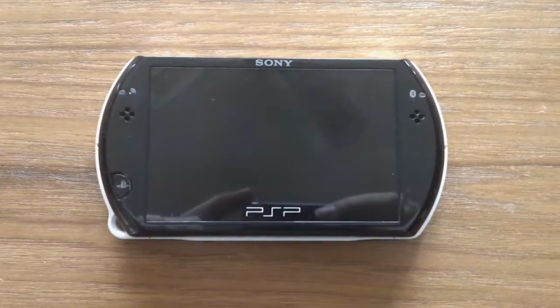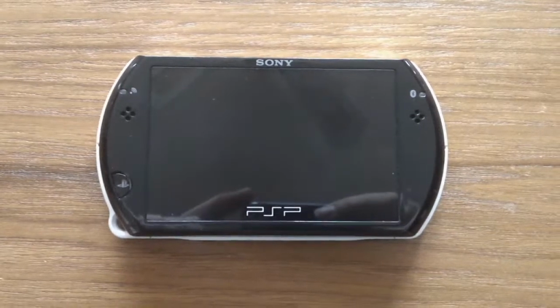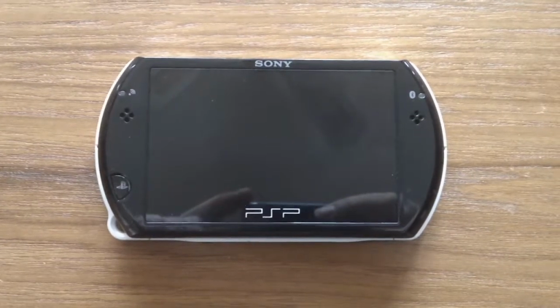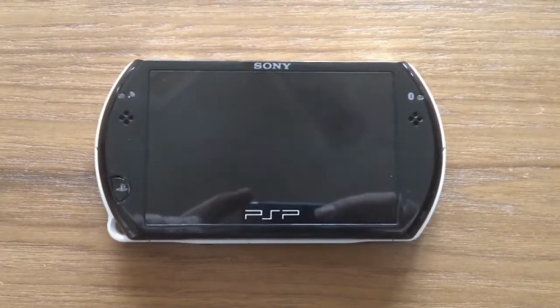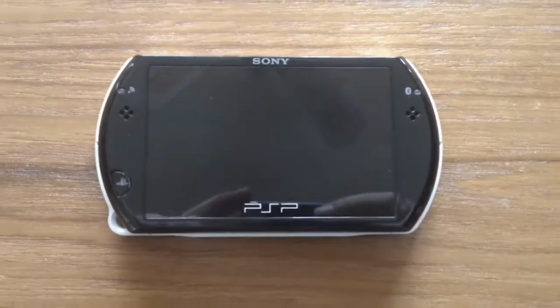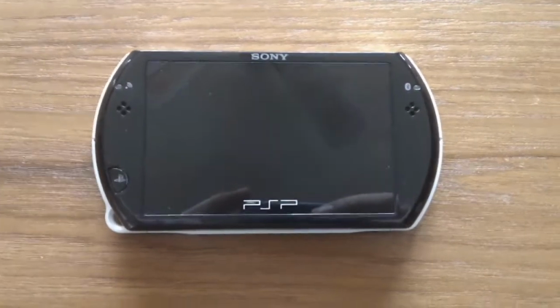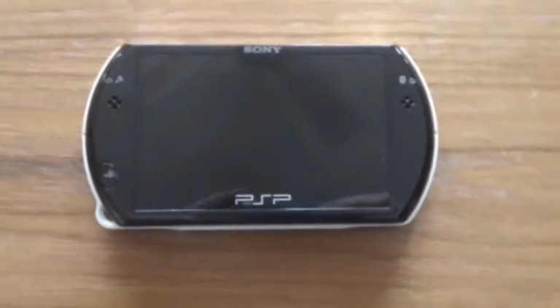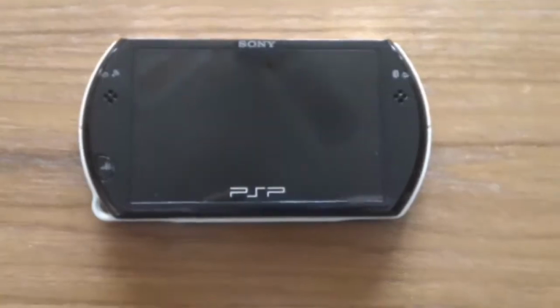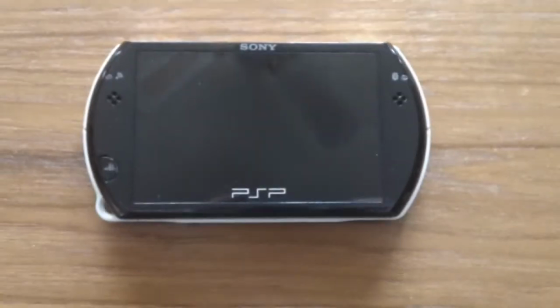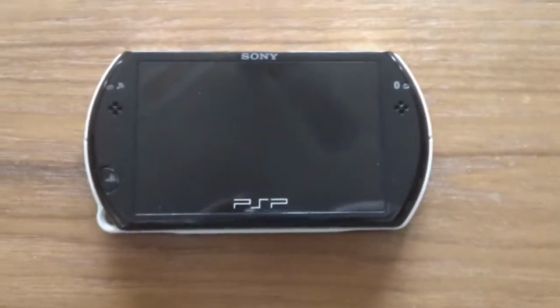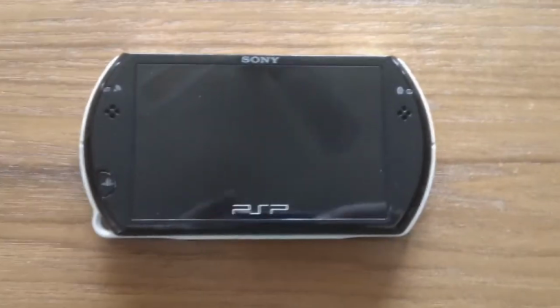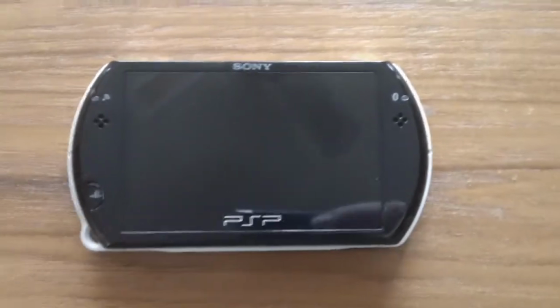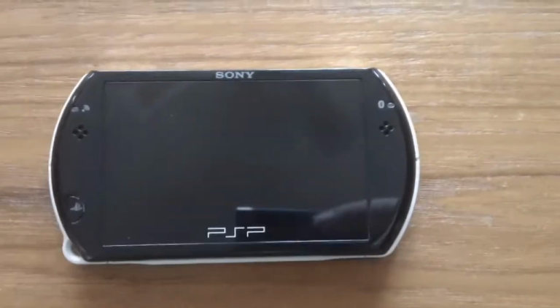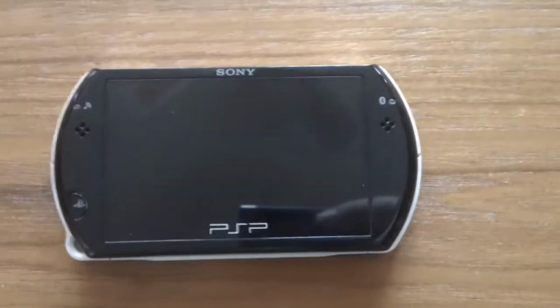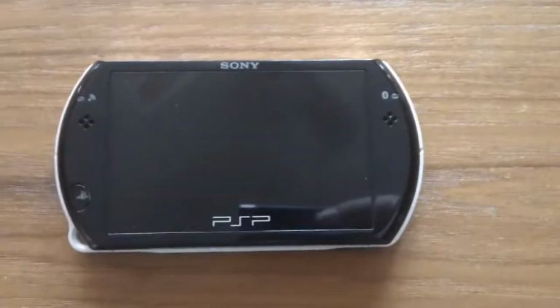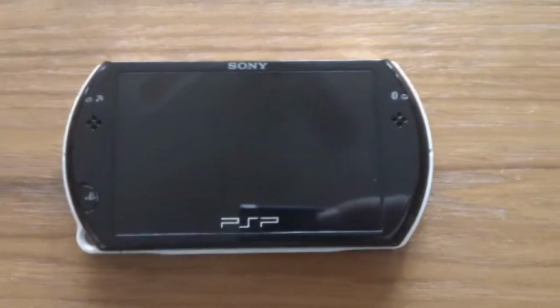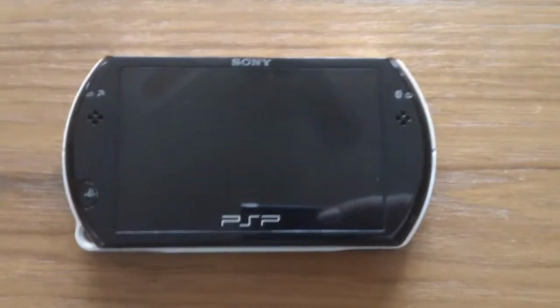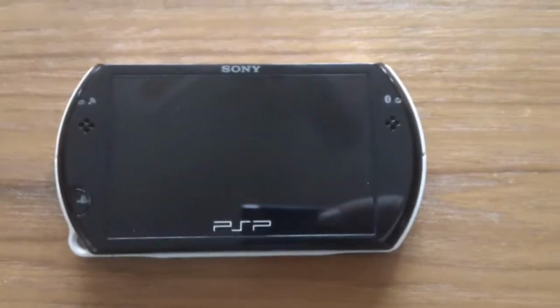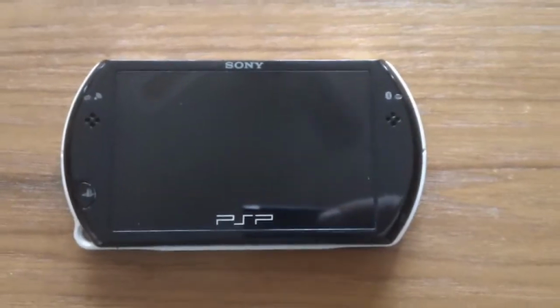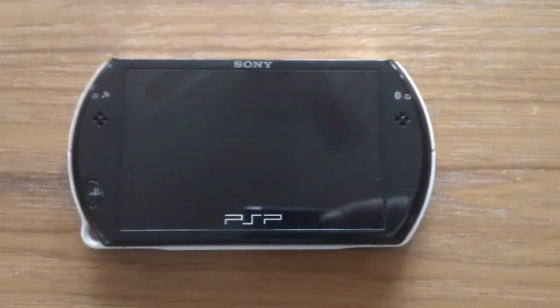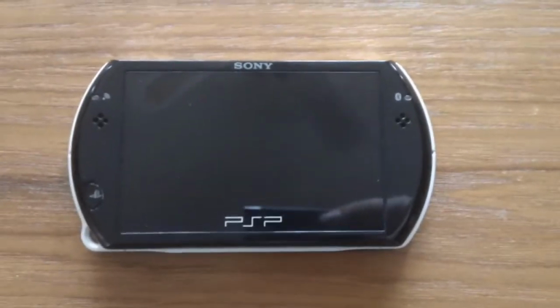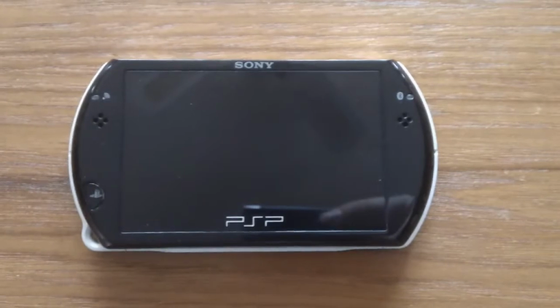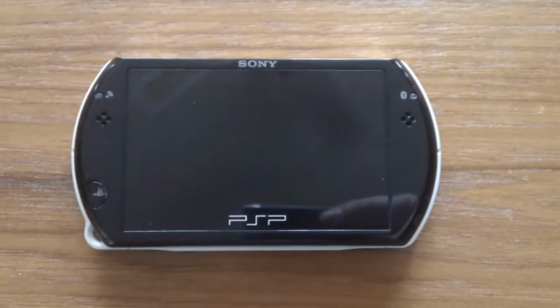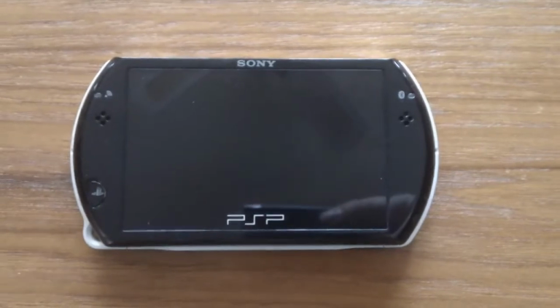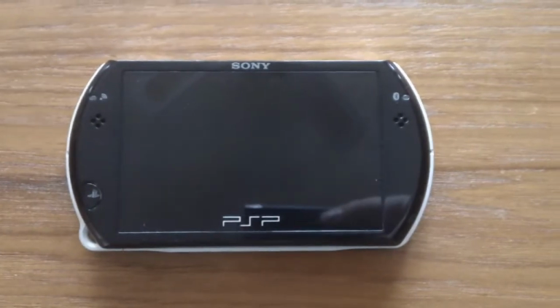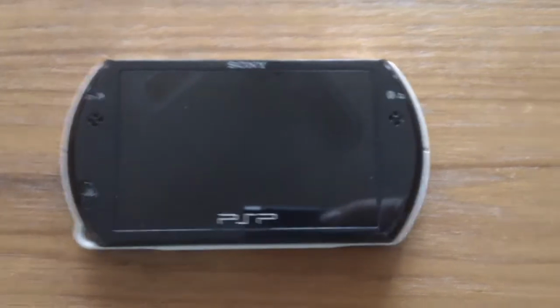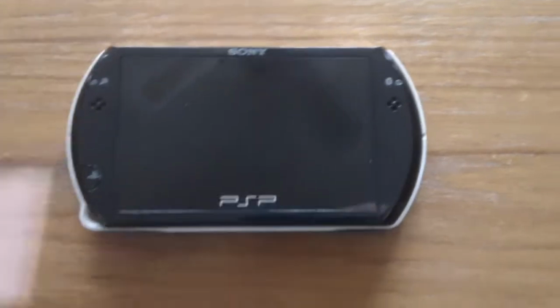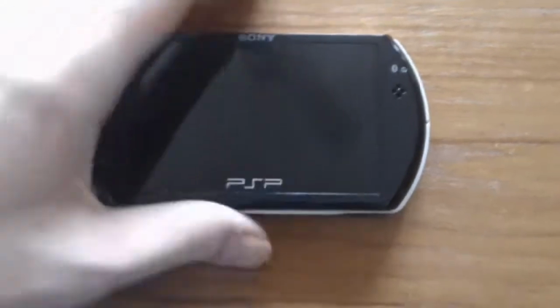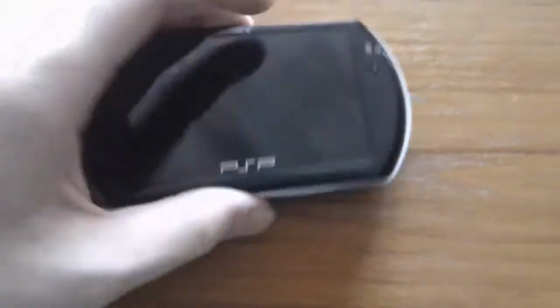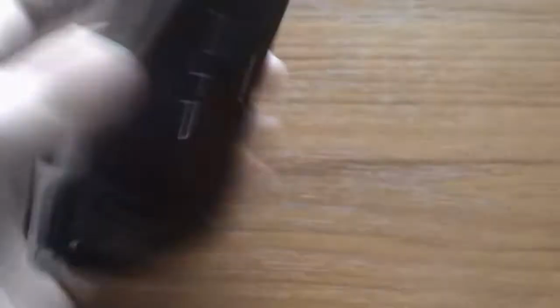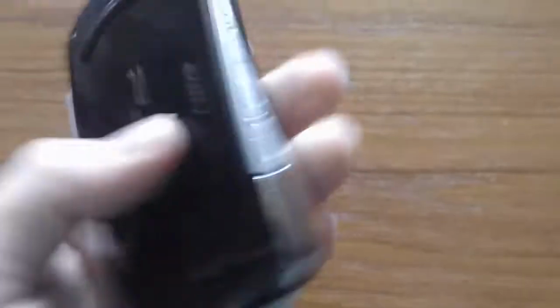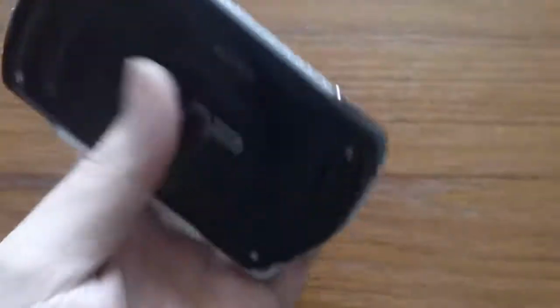Hey guys and welcome in to my review of the PSP Go. Let's look at the hardware here.